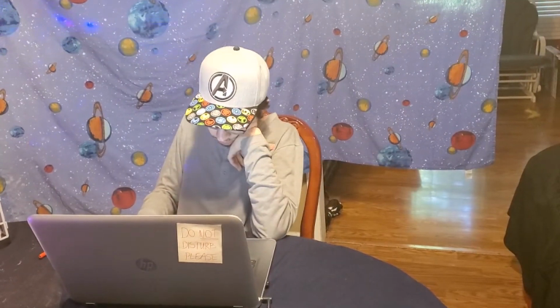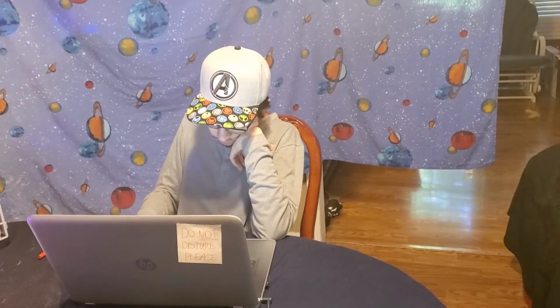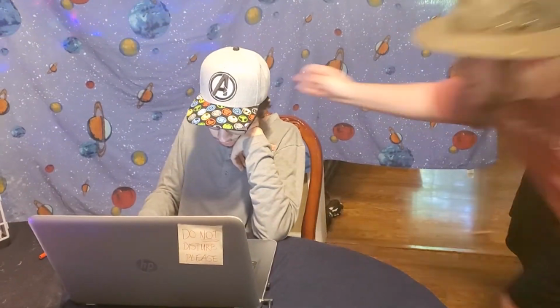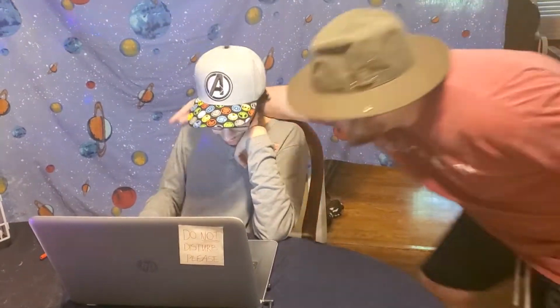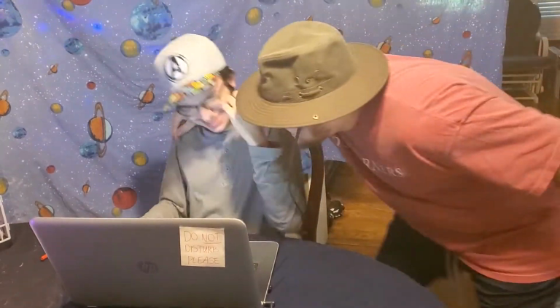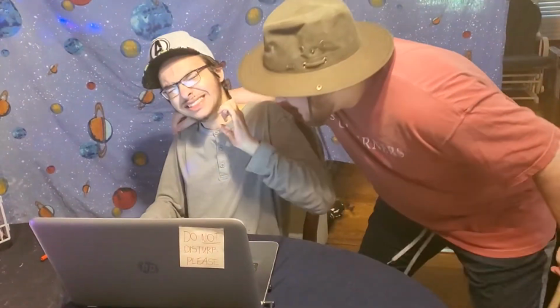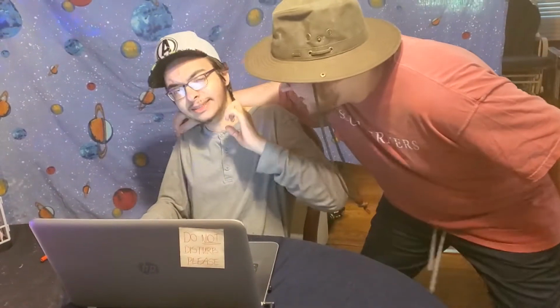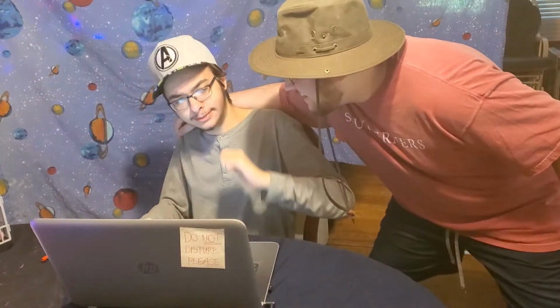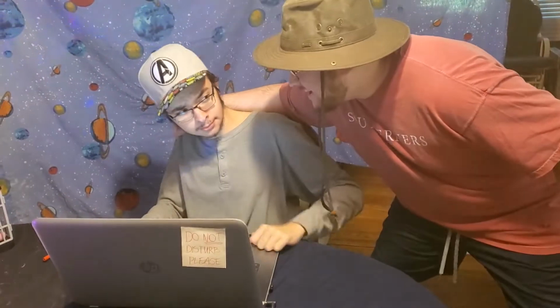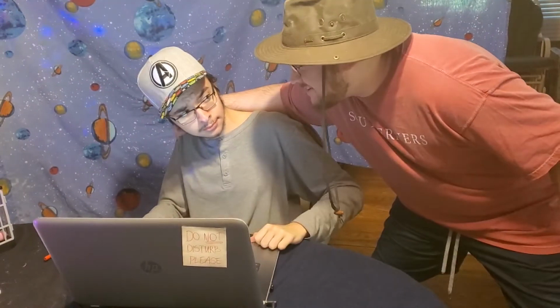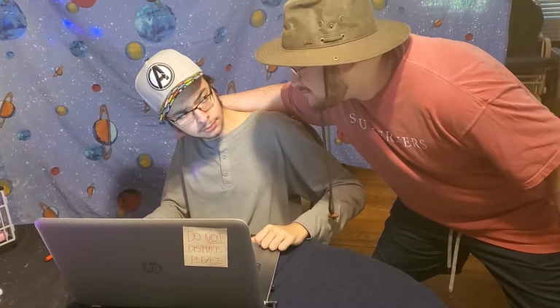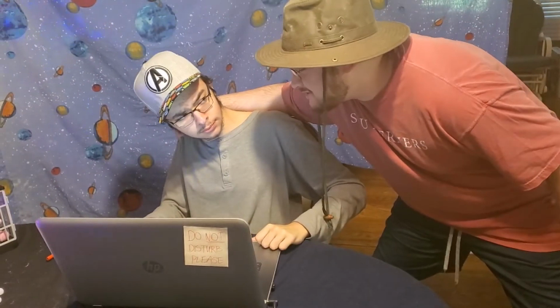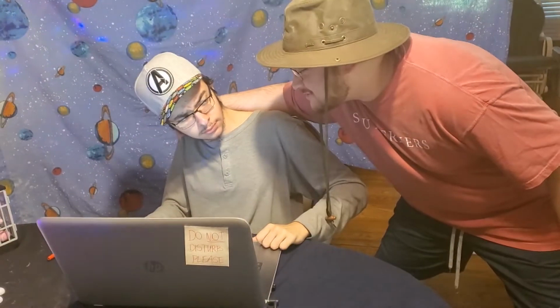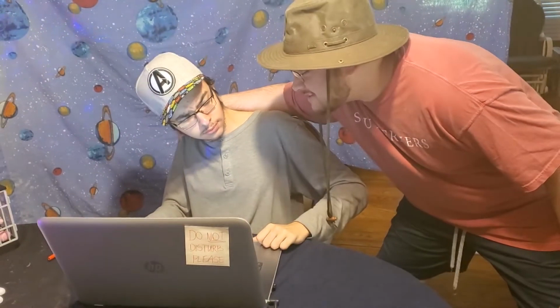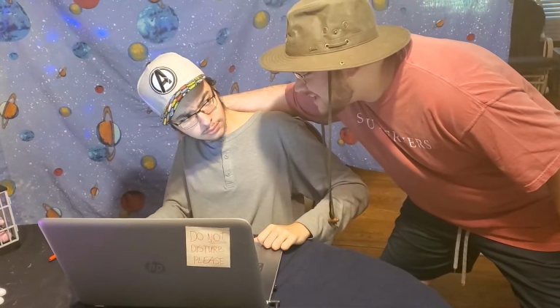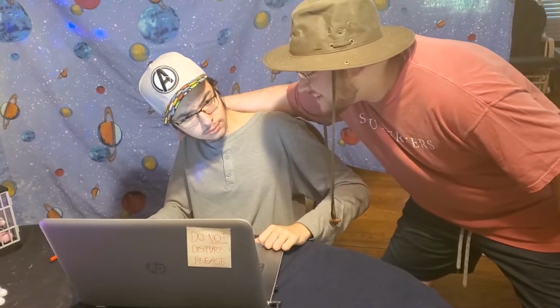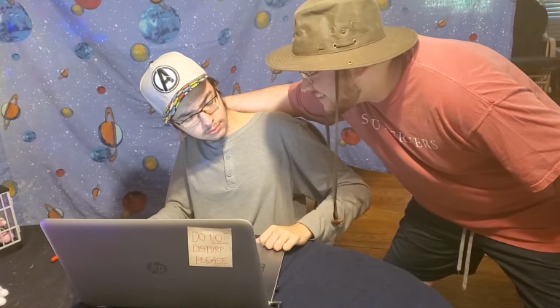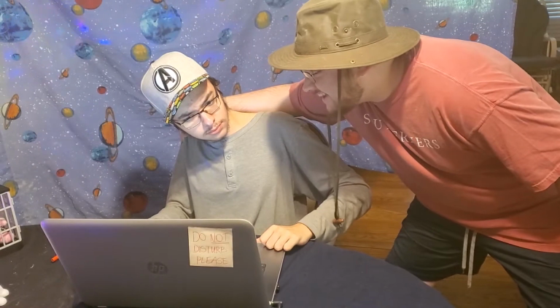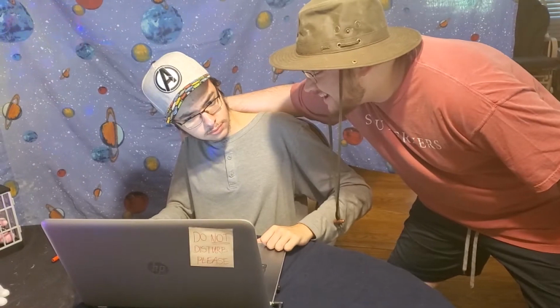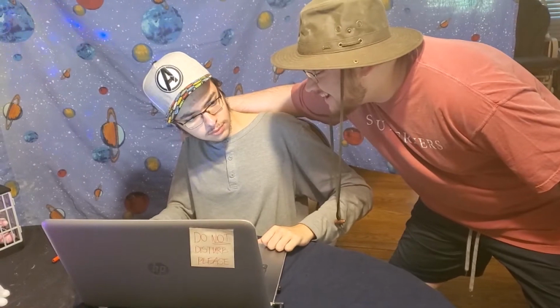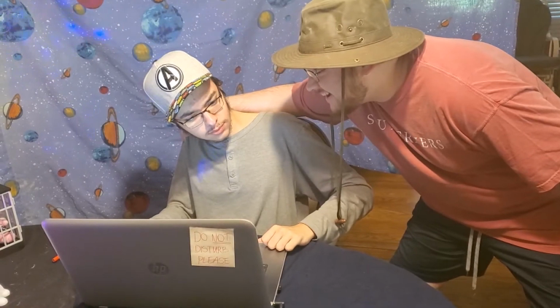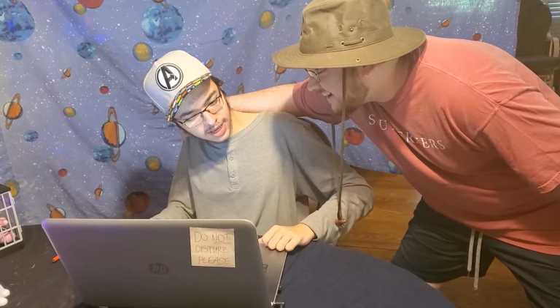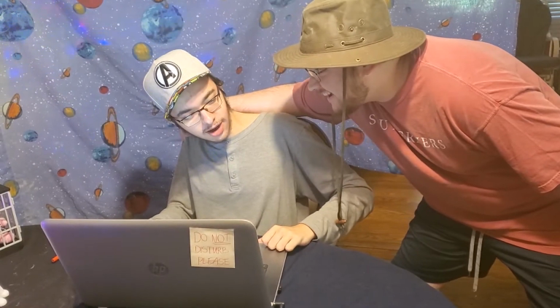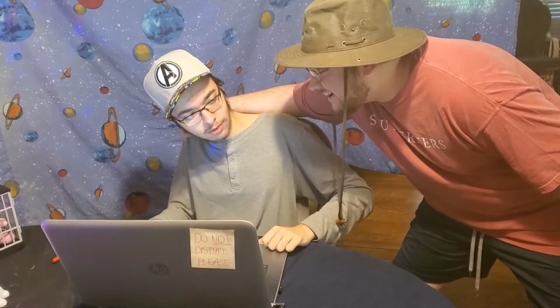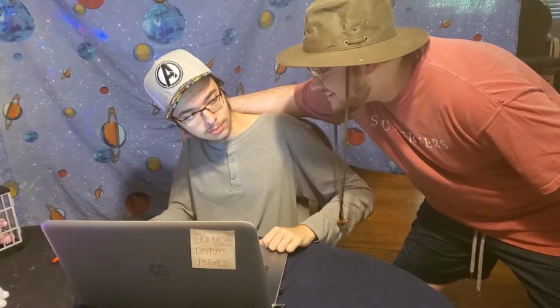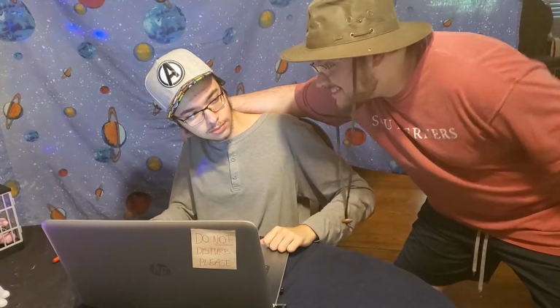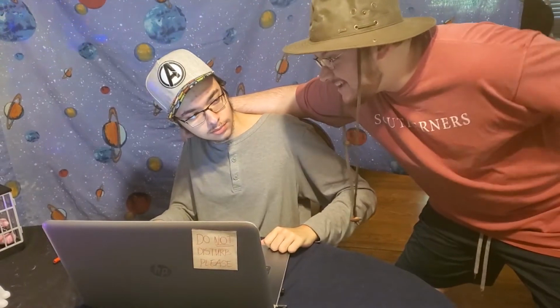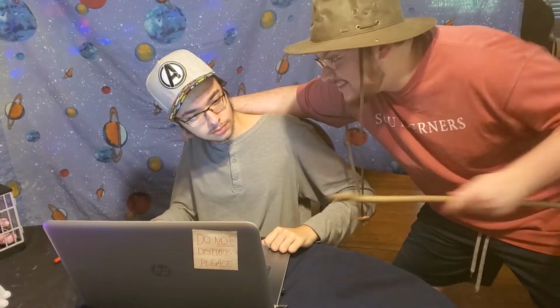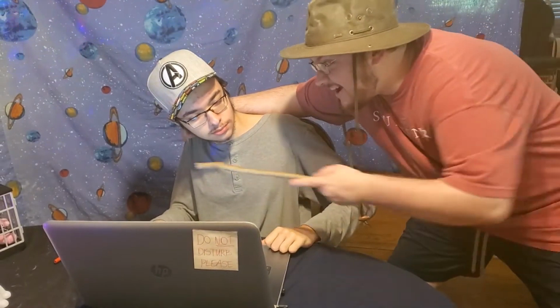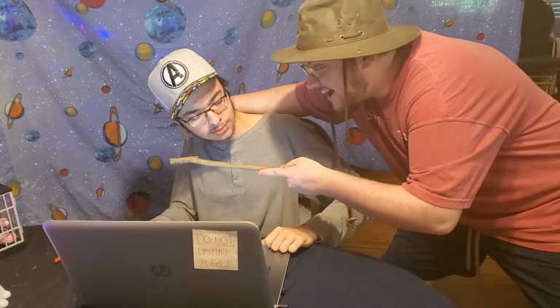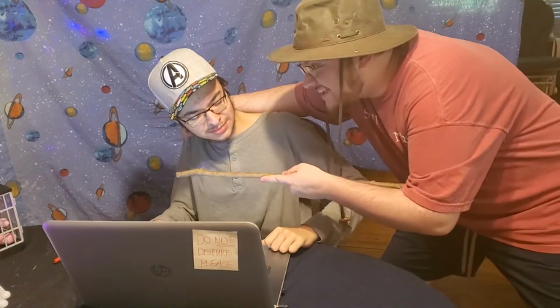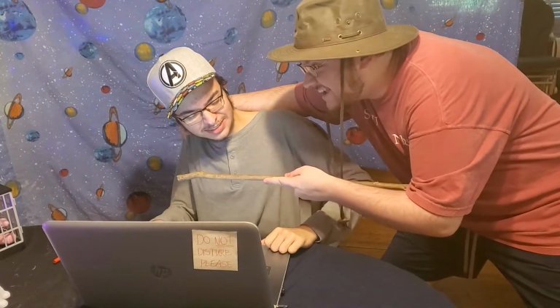Hey Dante! How do trees use the internet? How? They log in!